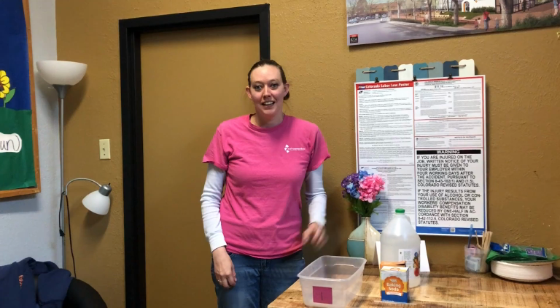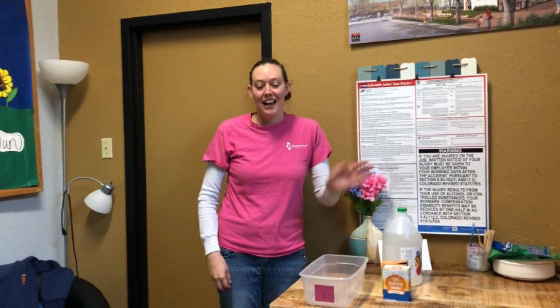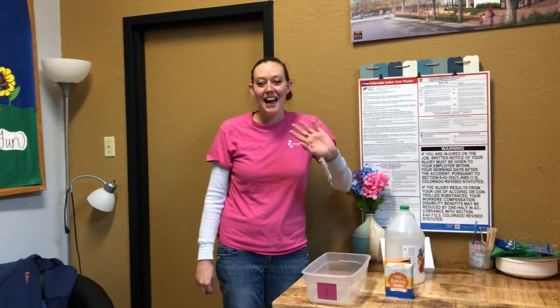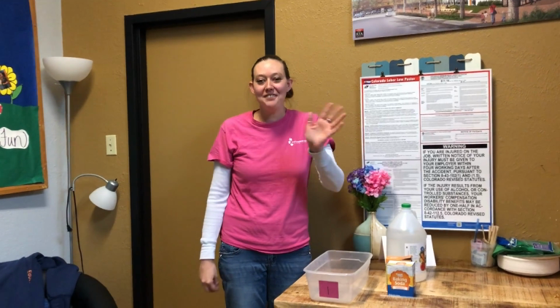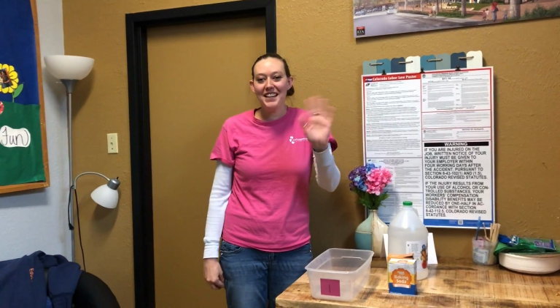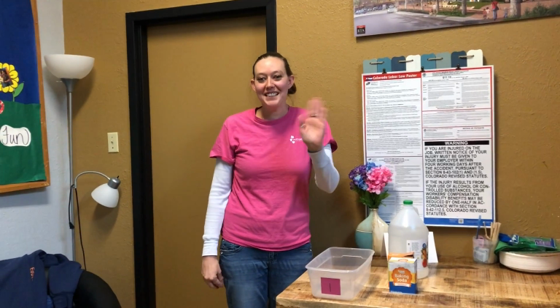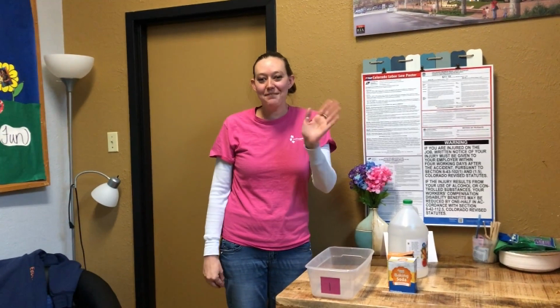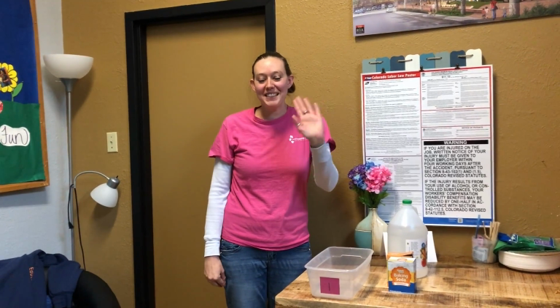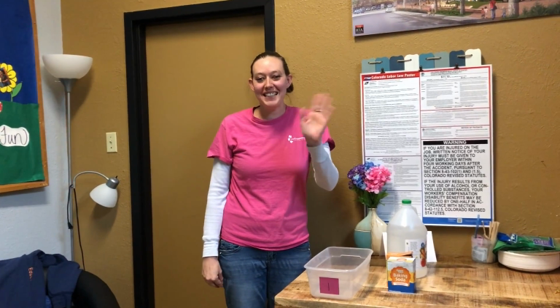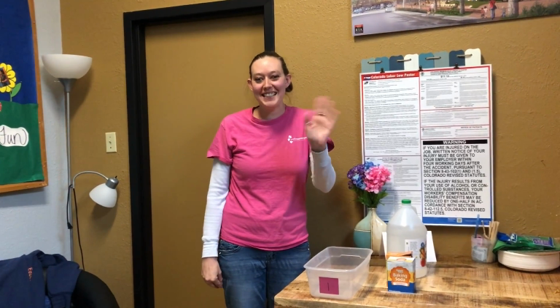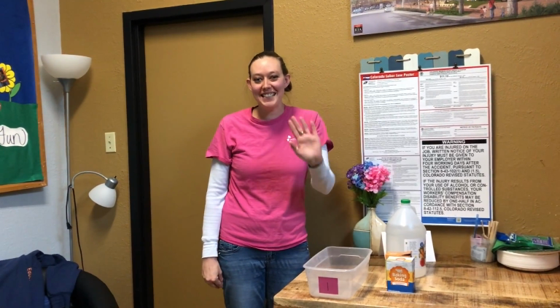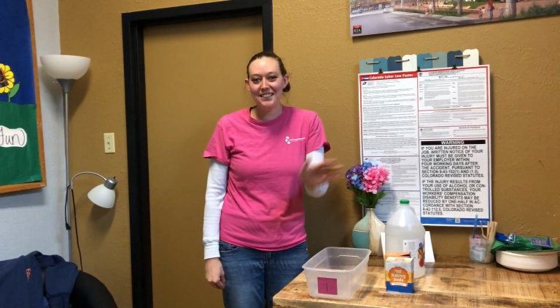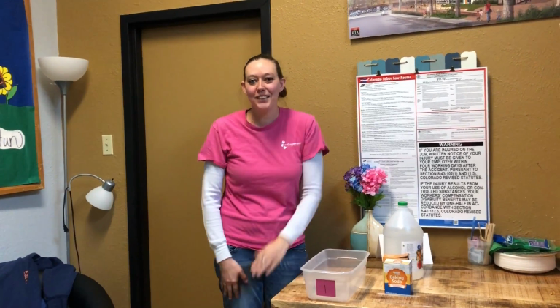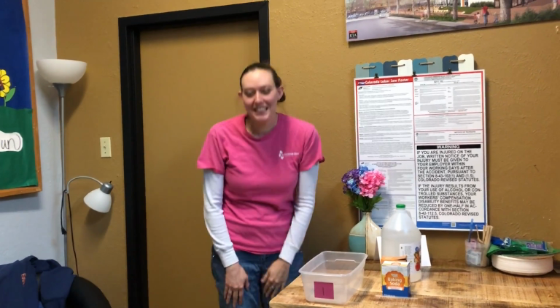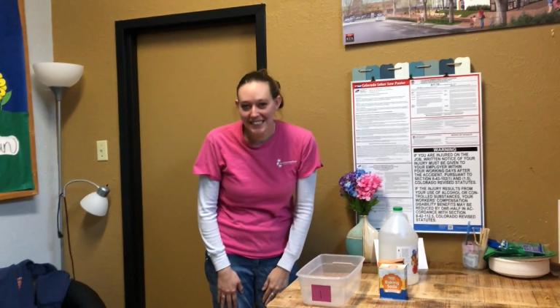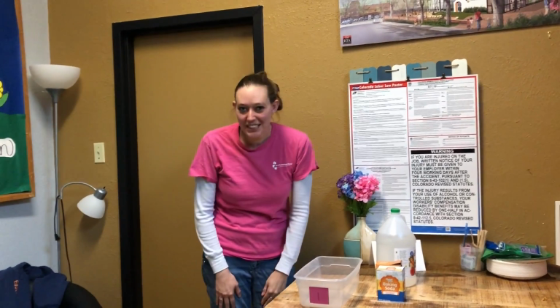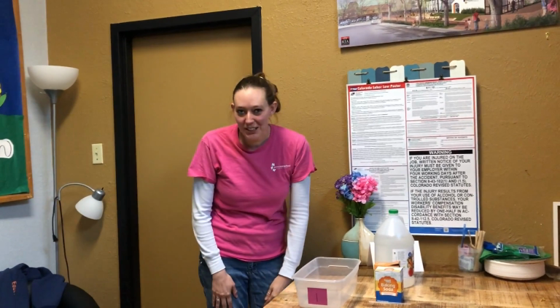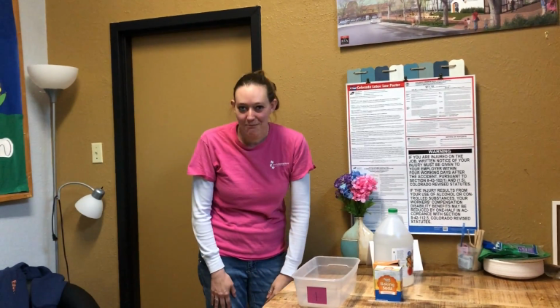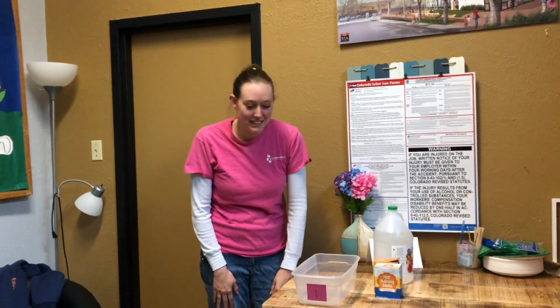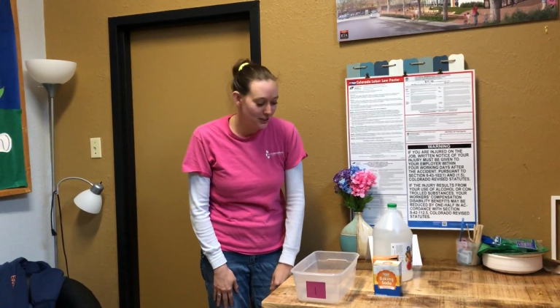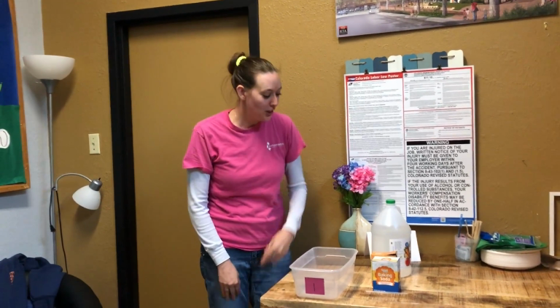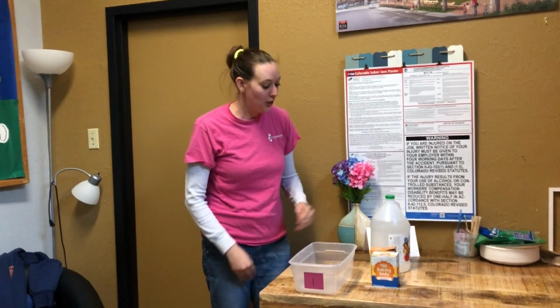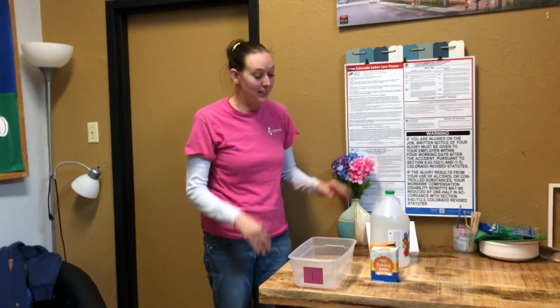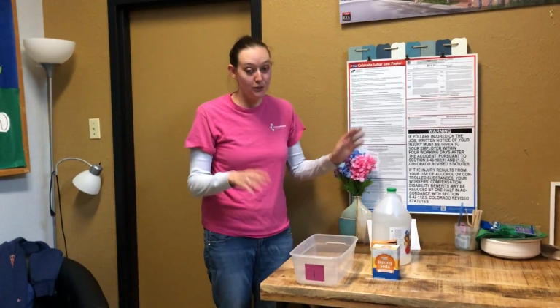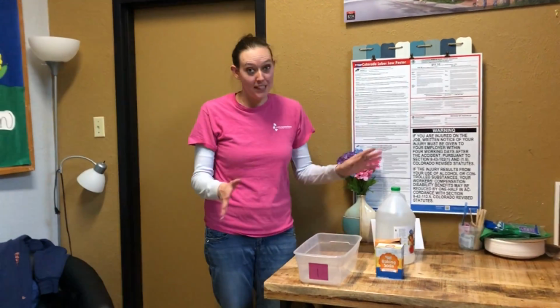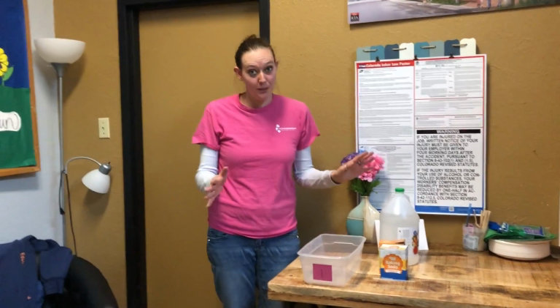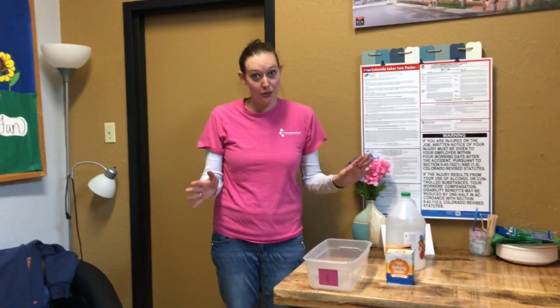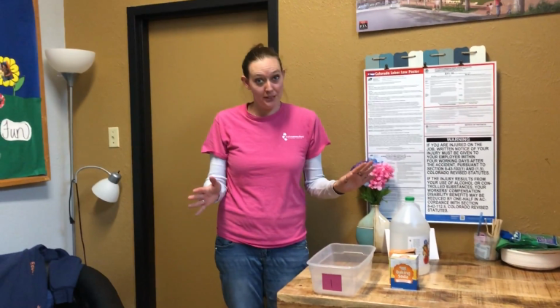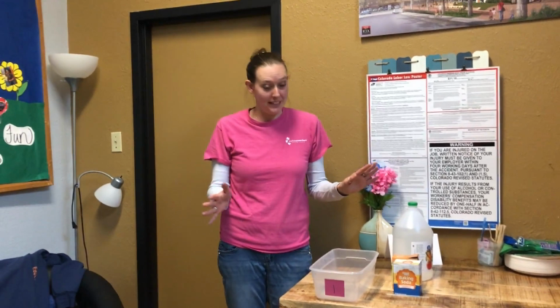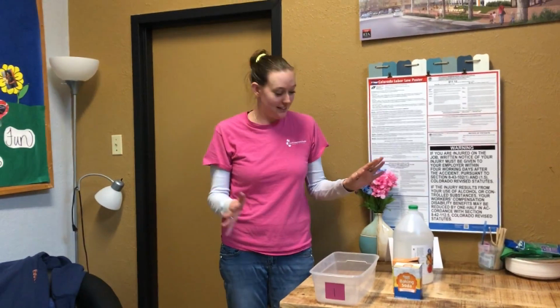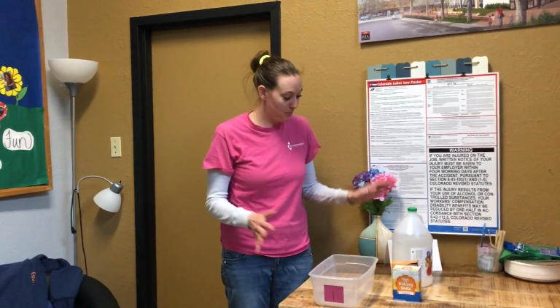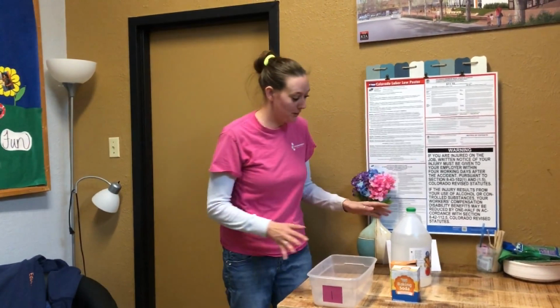Hi friends, it's Ms. Lindsey. It's so glad to see you. I've missed you. Okay, so today we're going to do a science experiment.